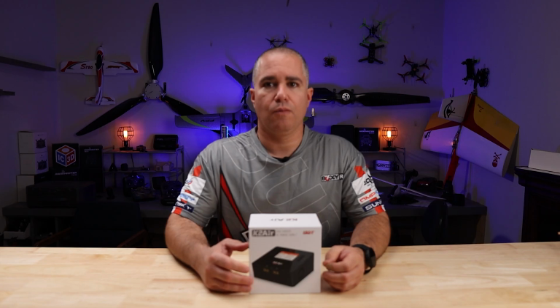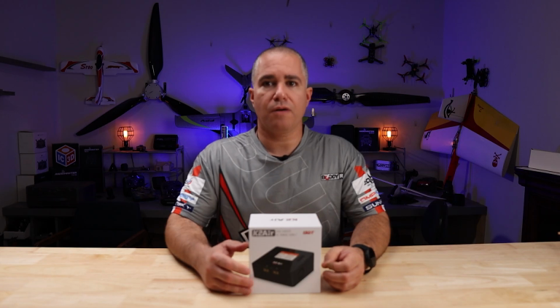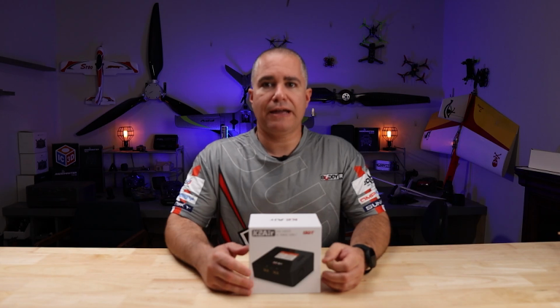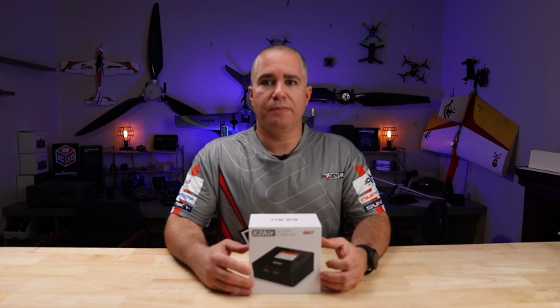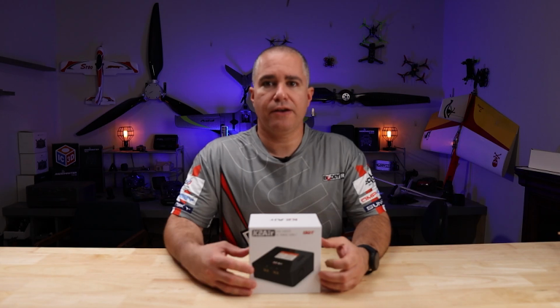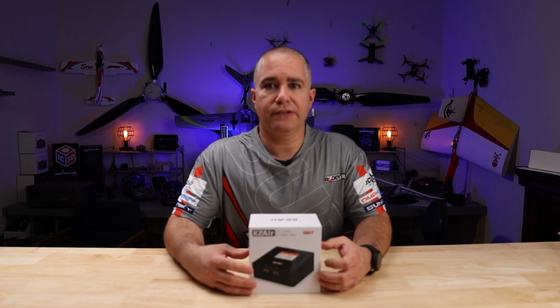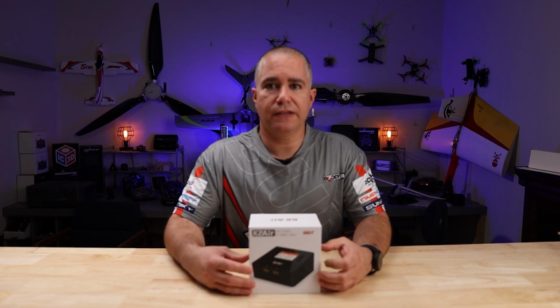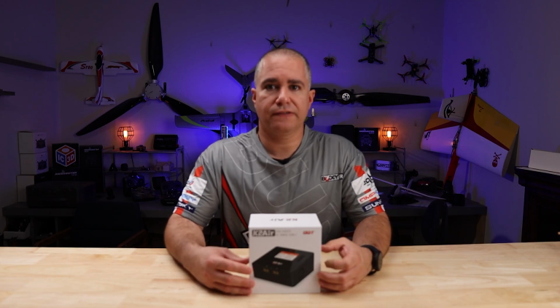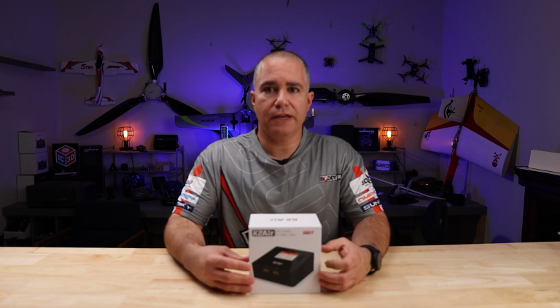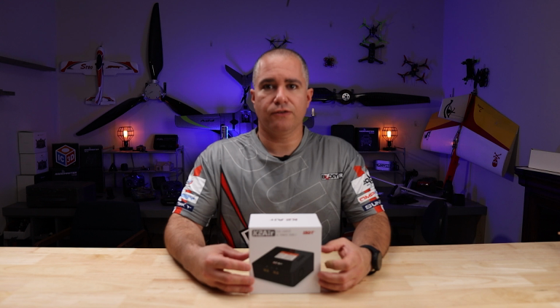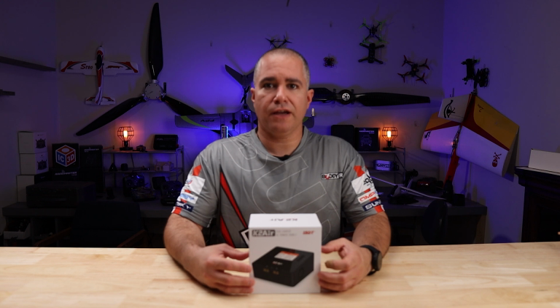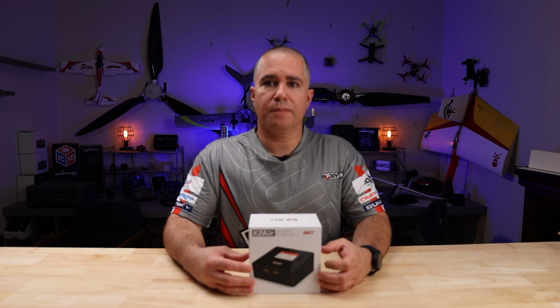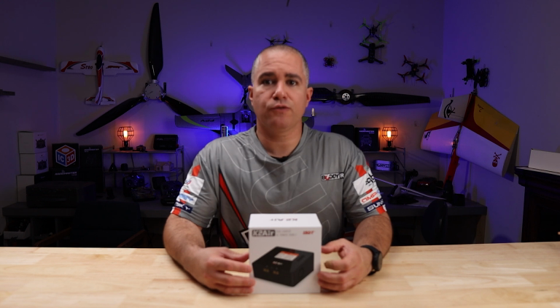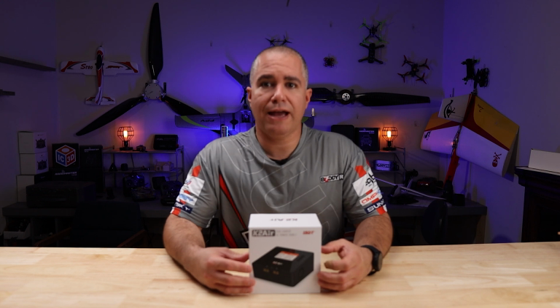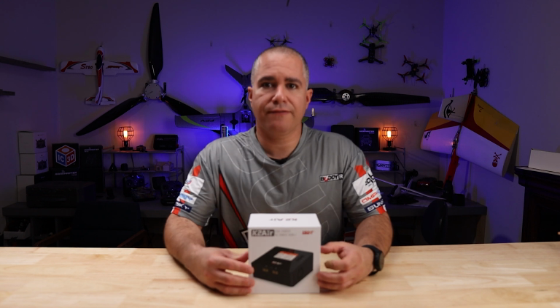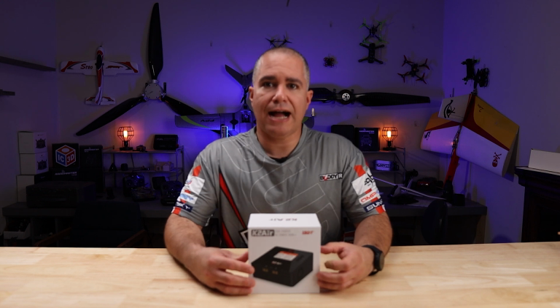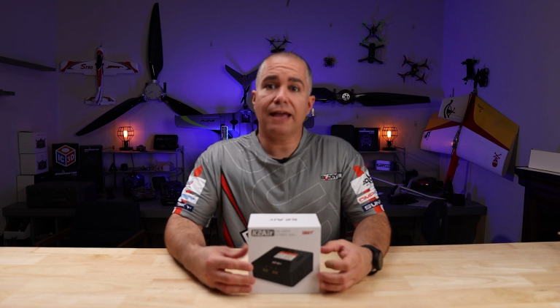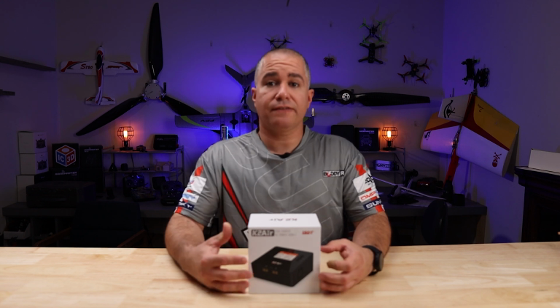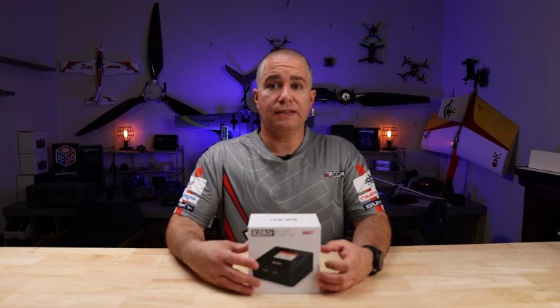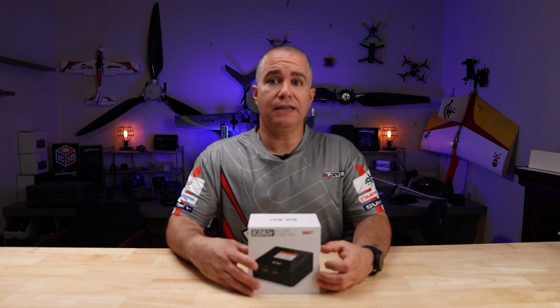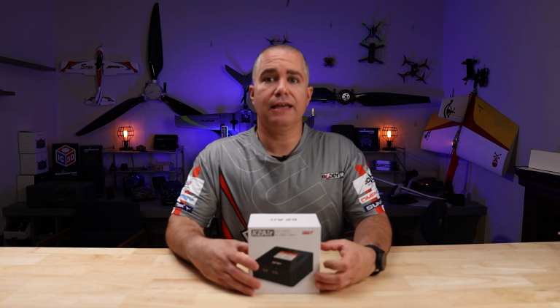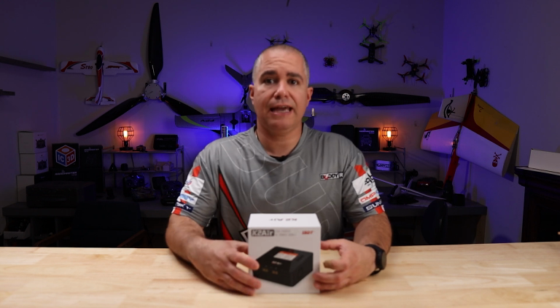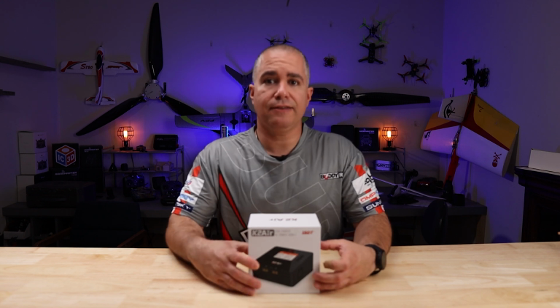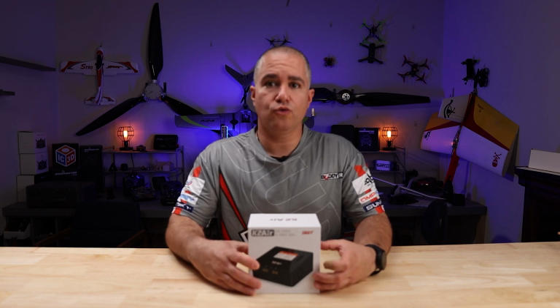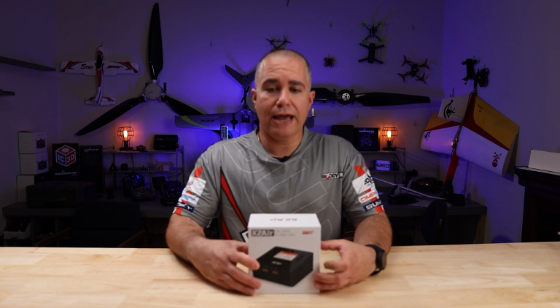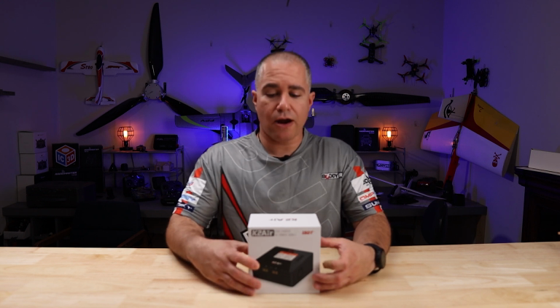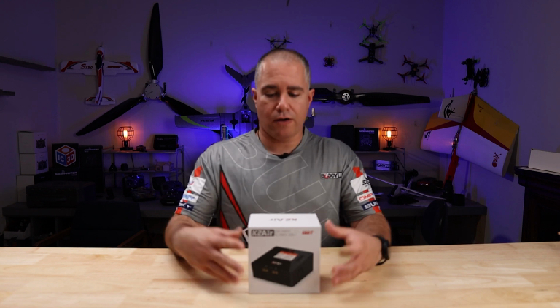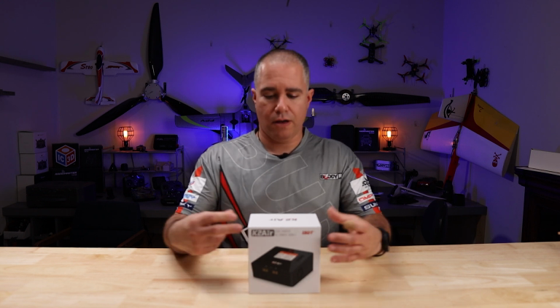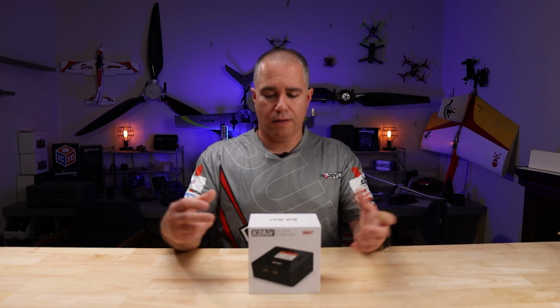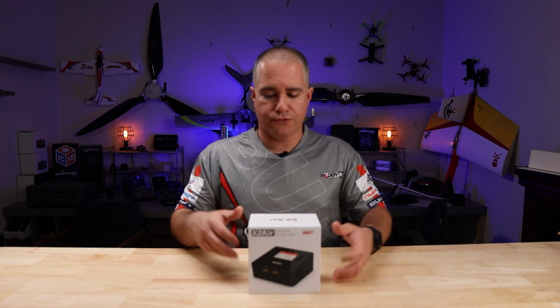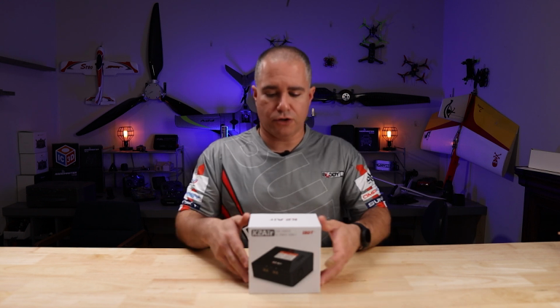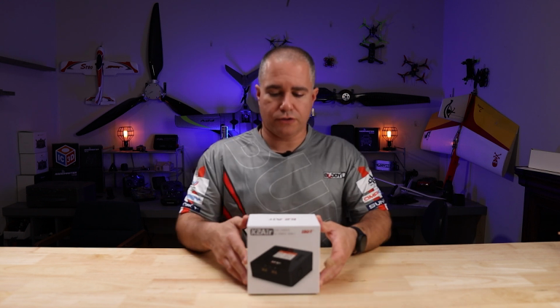Welcome back to BuddyRC, this is Eddie. Today on the bench we have the ISDT K2 Air Charger.